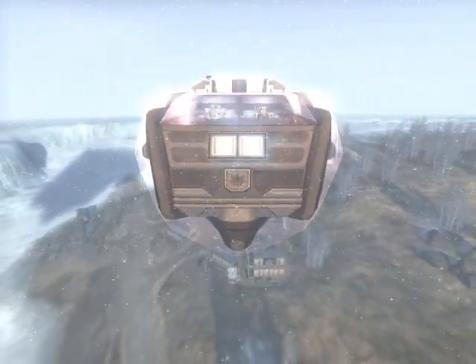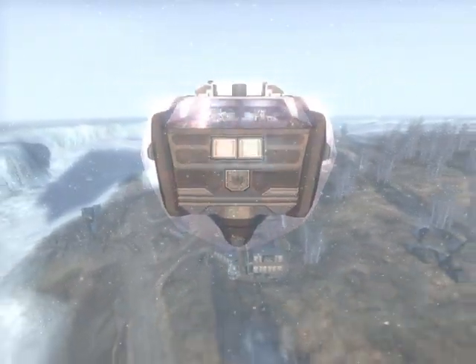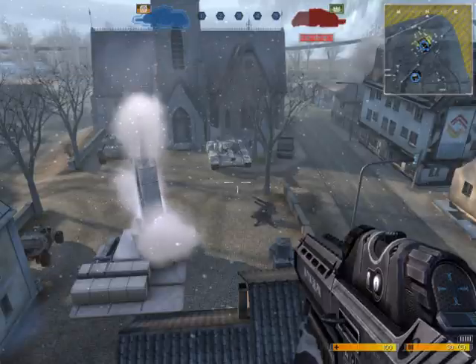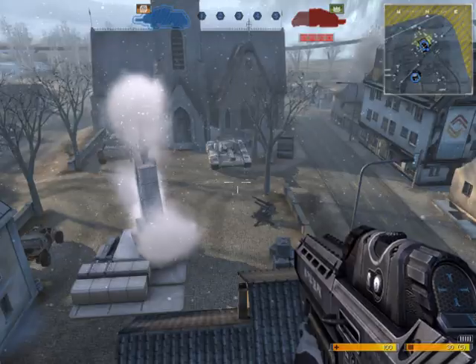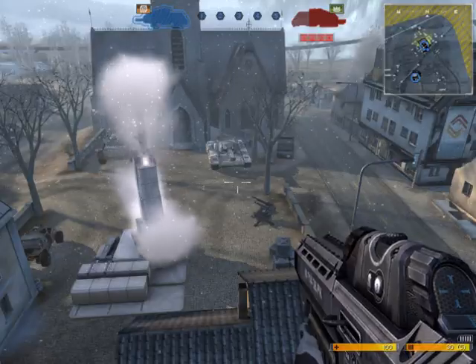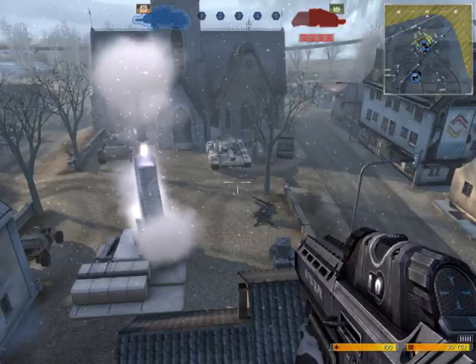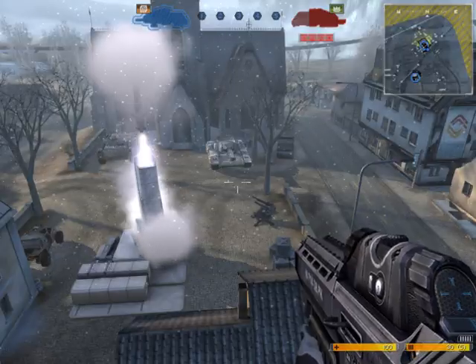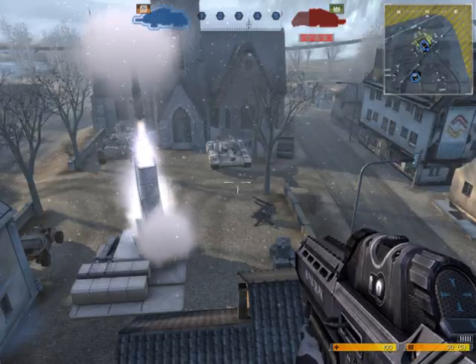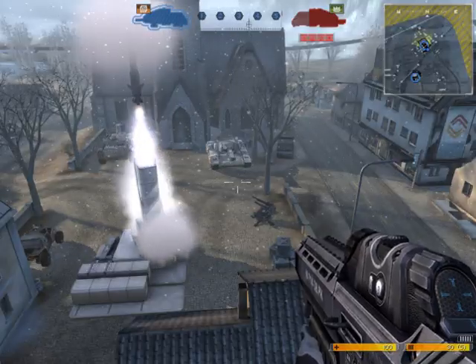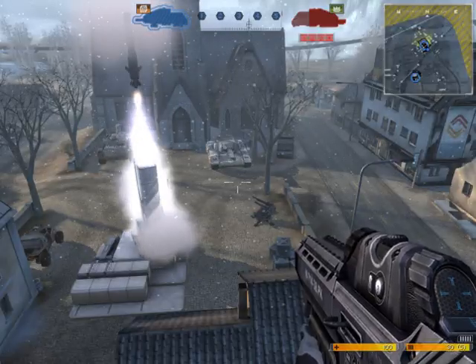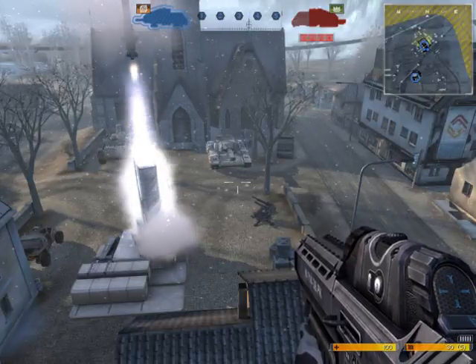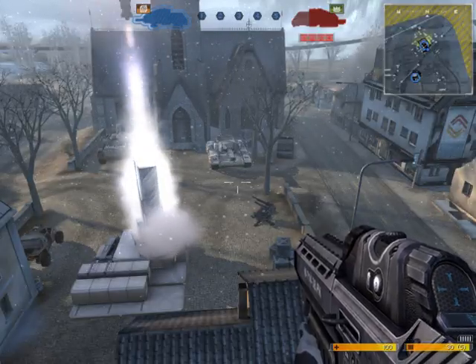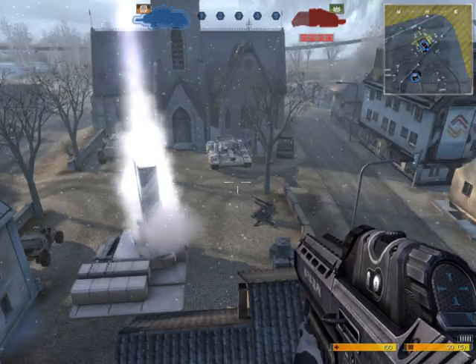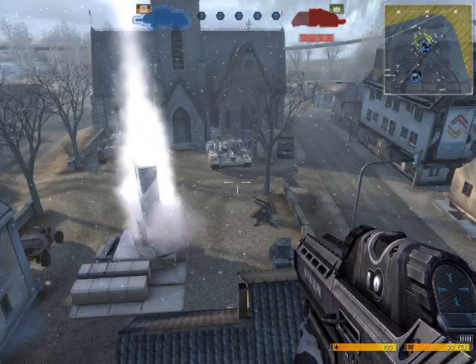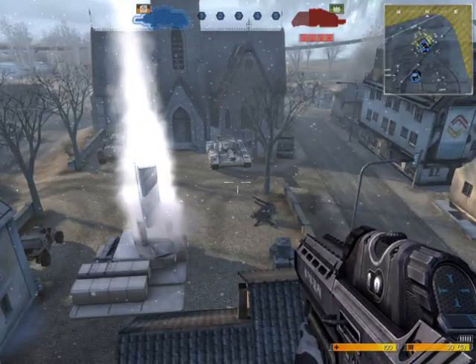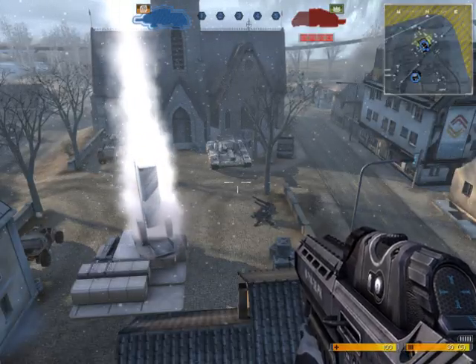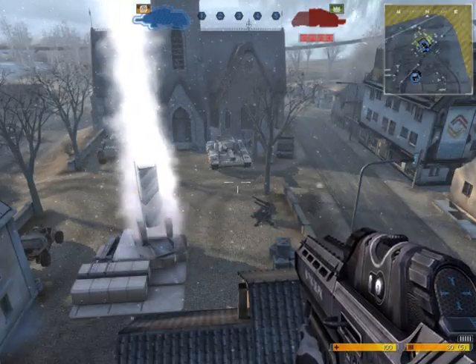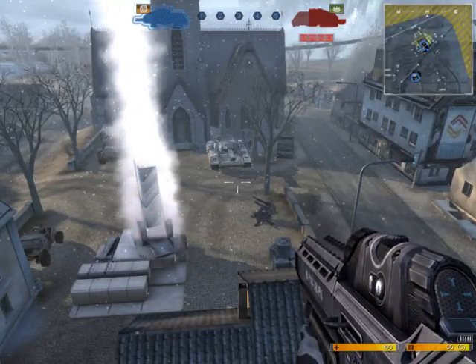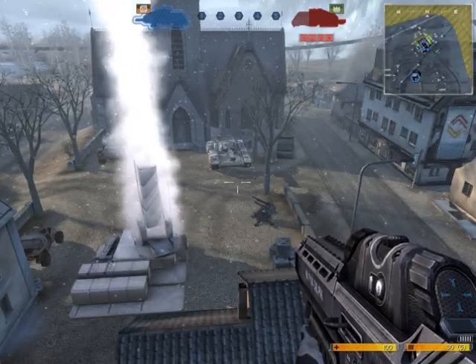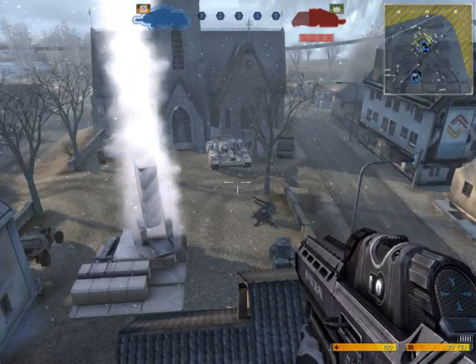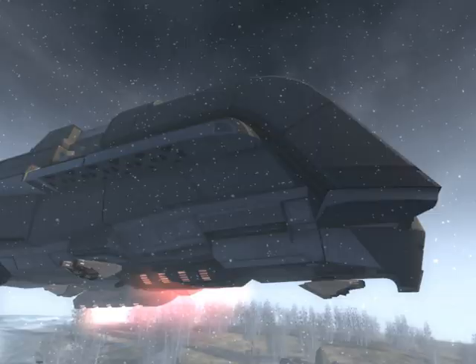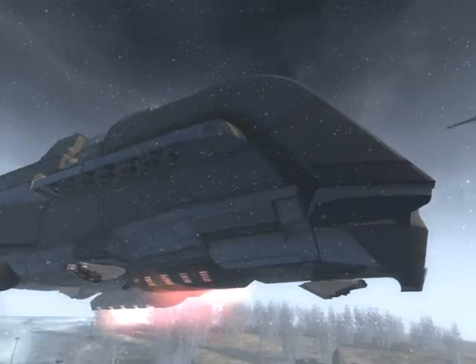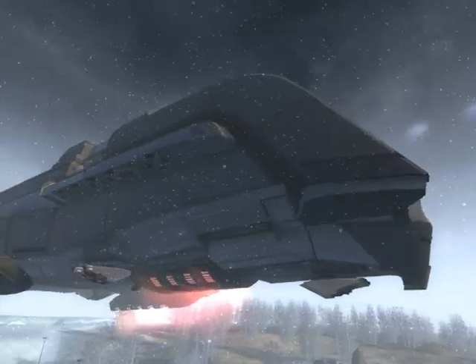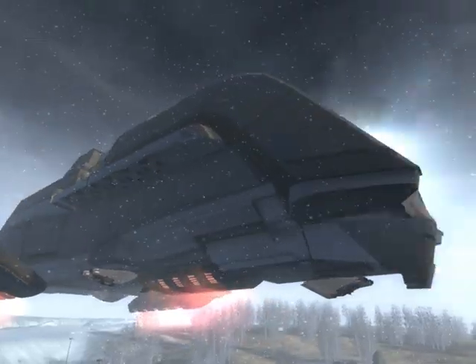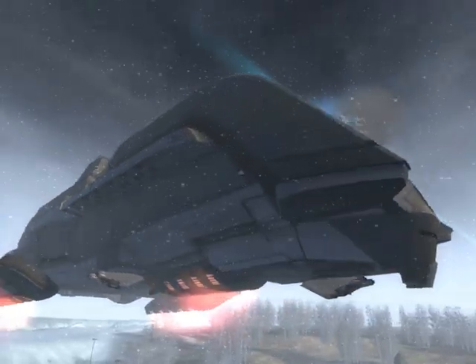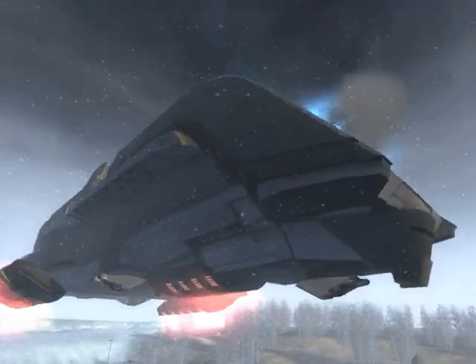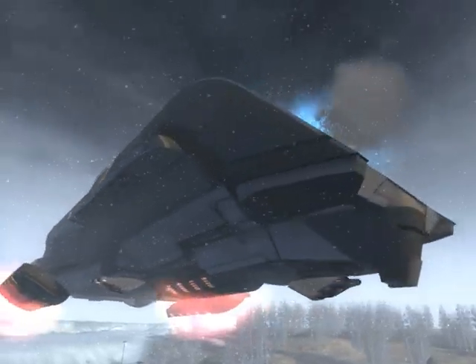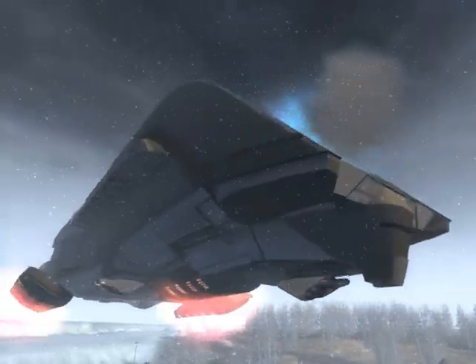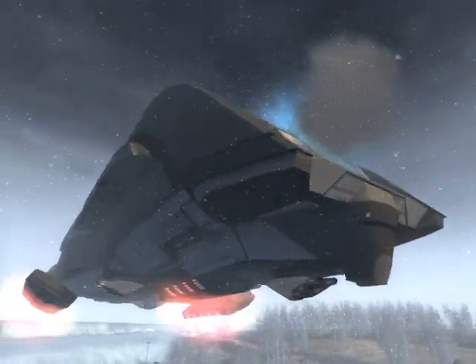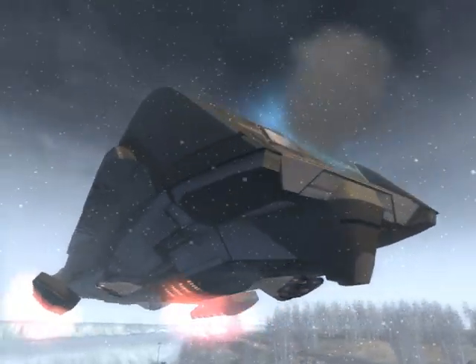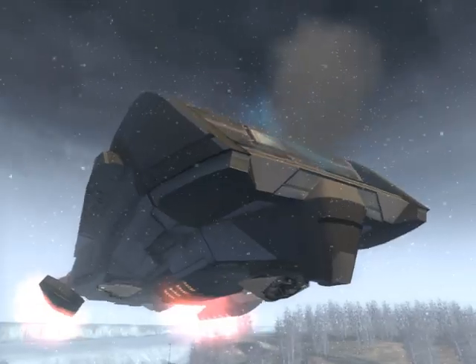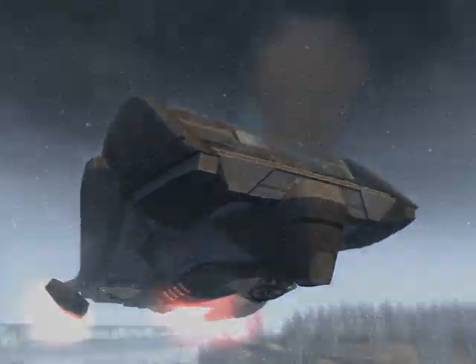Once their shield is dropped, the missiles will continue to do damage to the Titan, eventually destroying it.